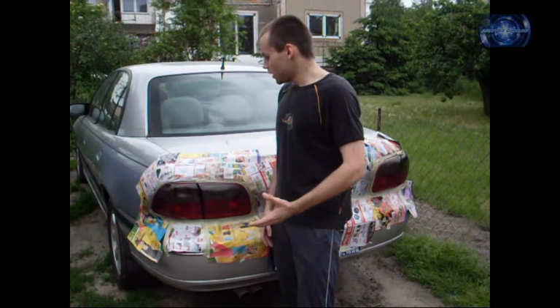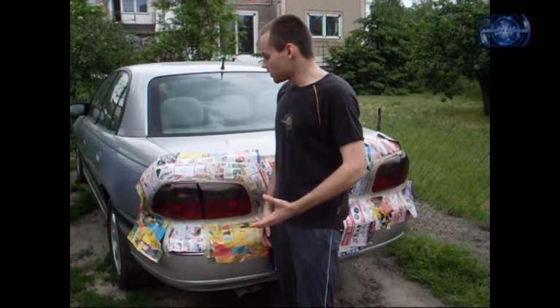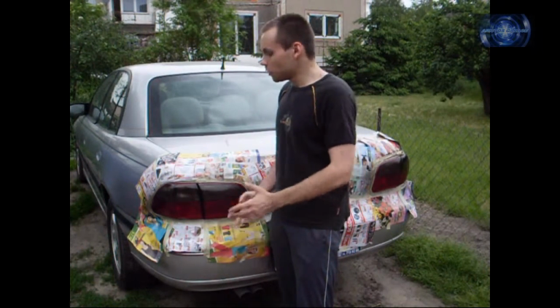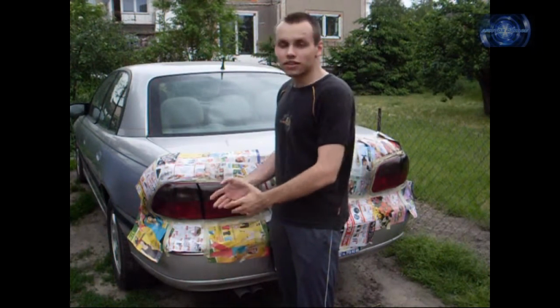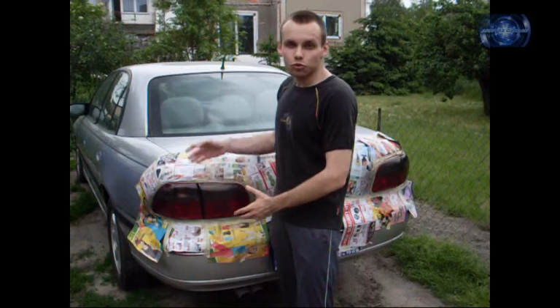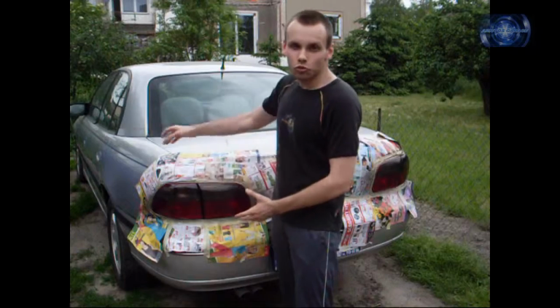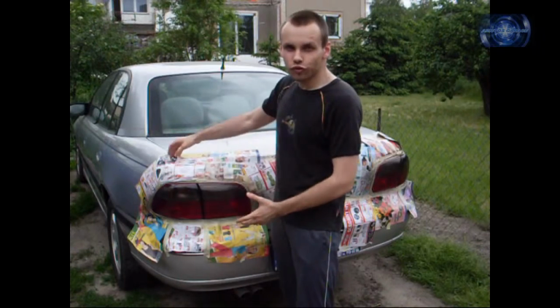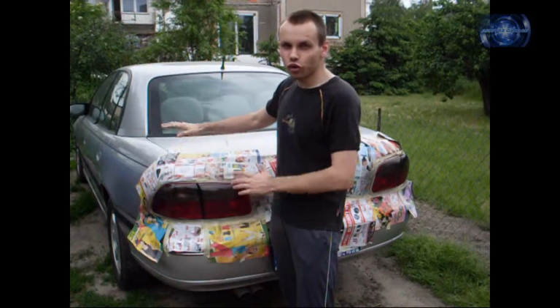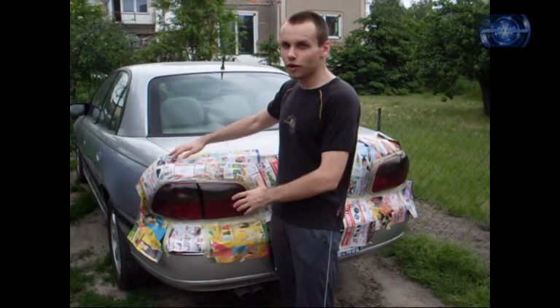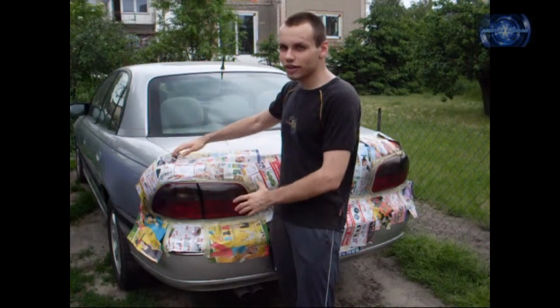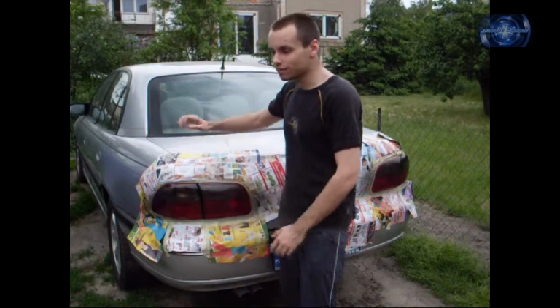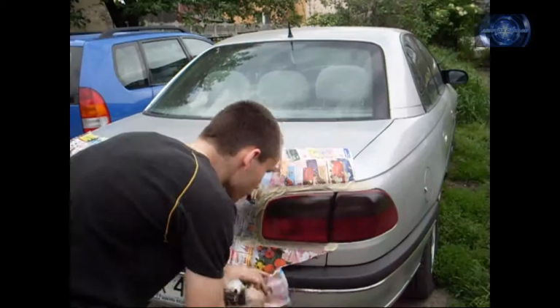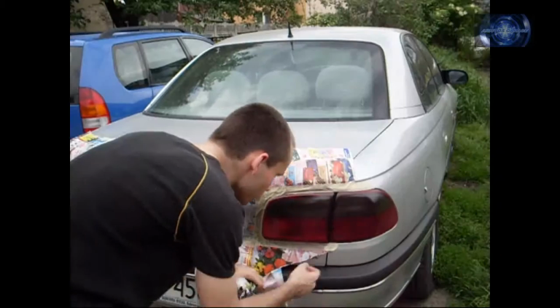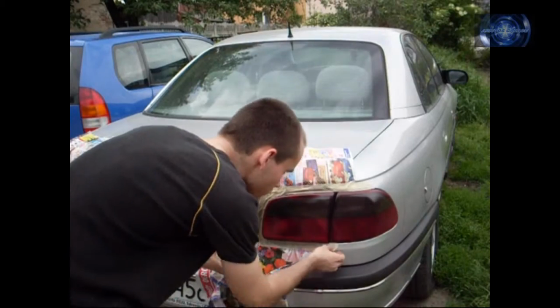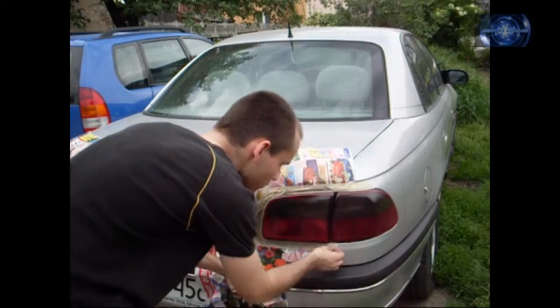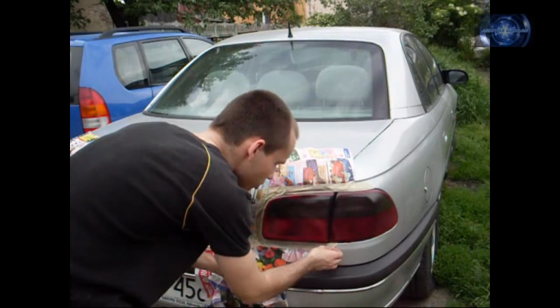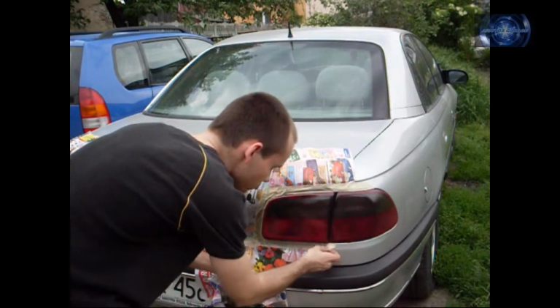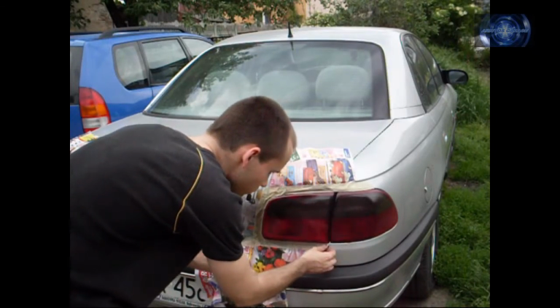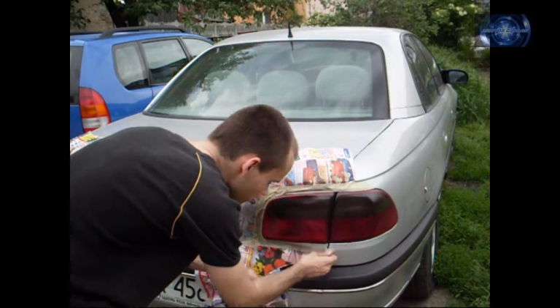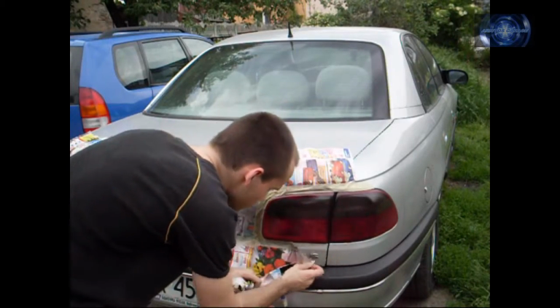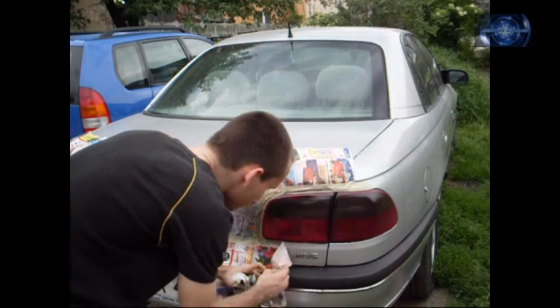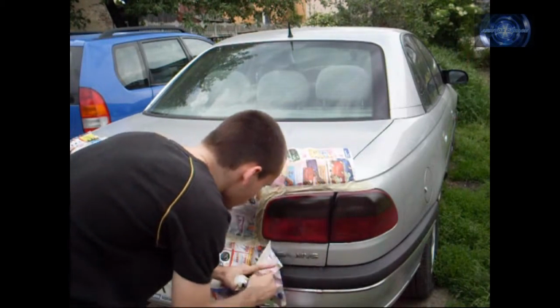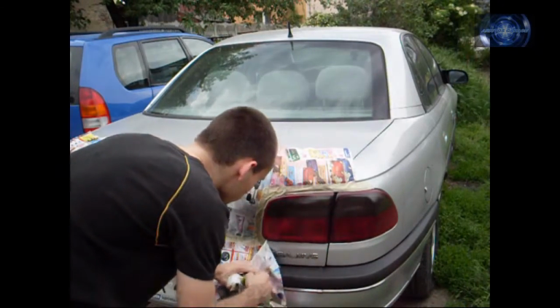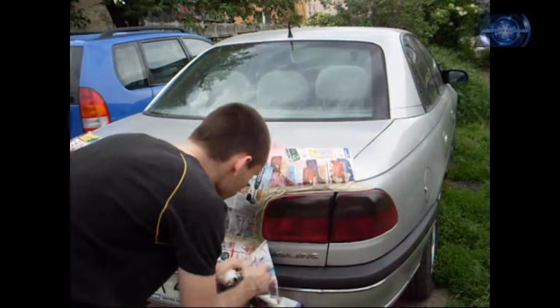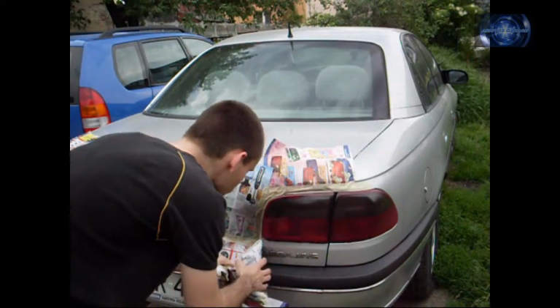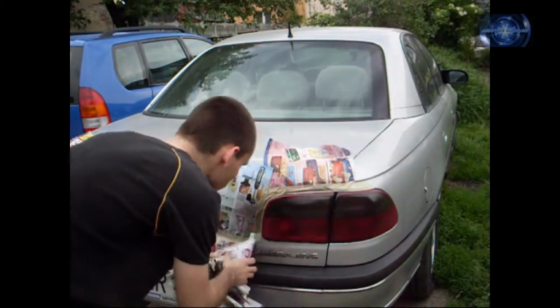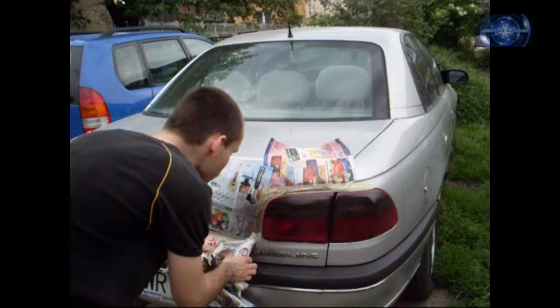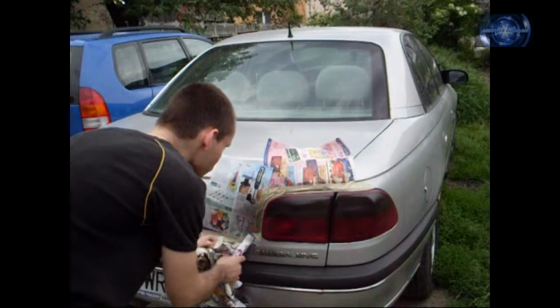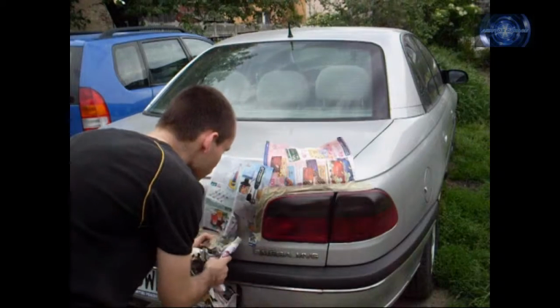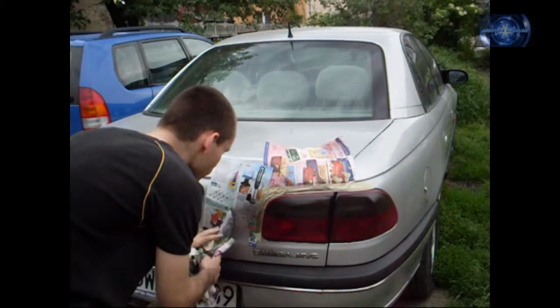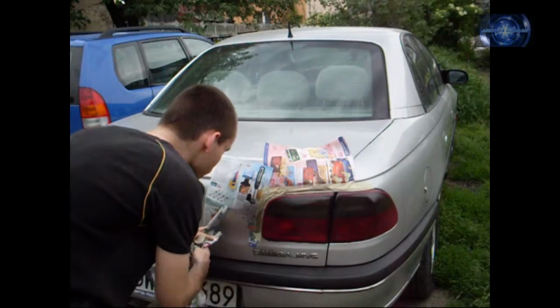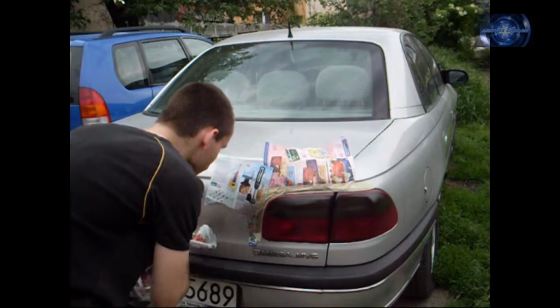Now it's time to remove all the masking. After it's dried, take off the masking and enjoy your smoked taillights.